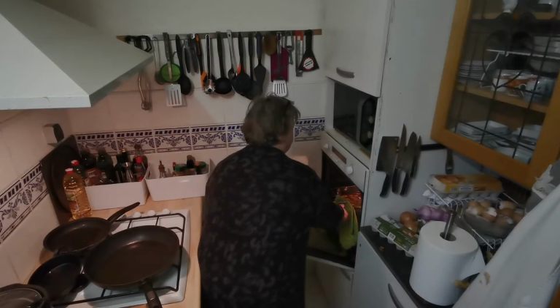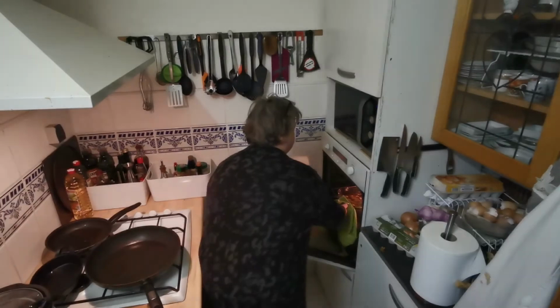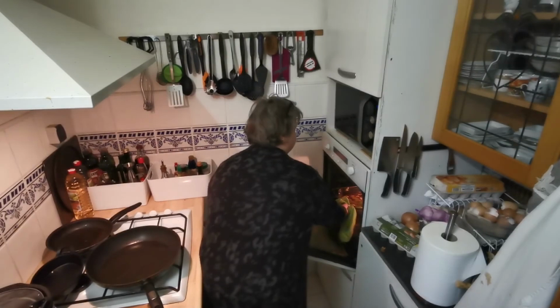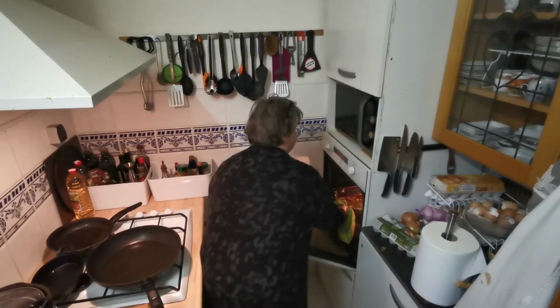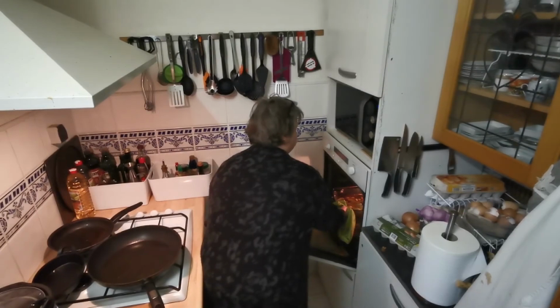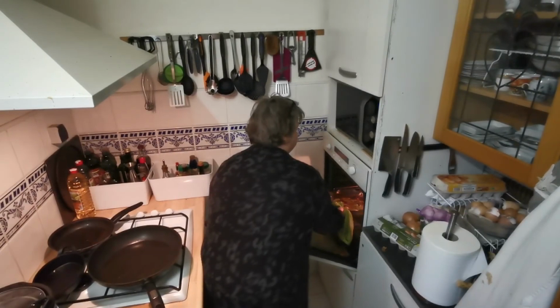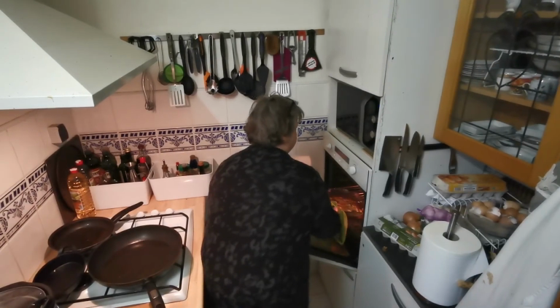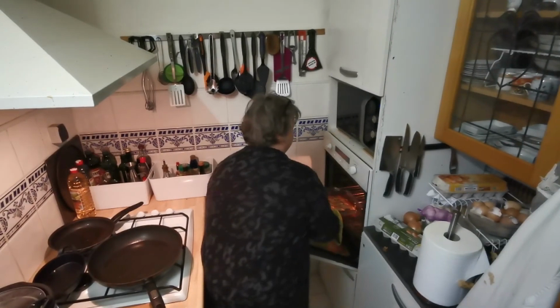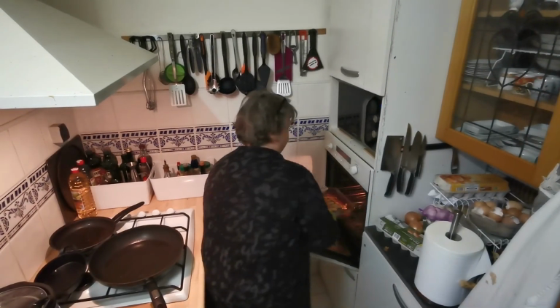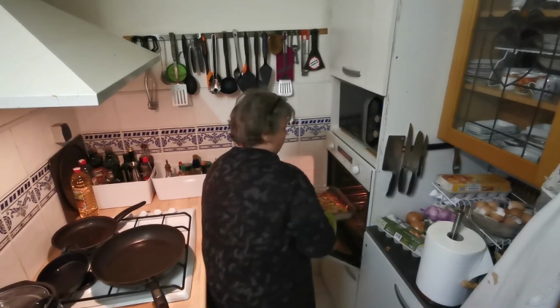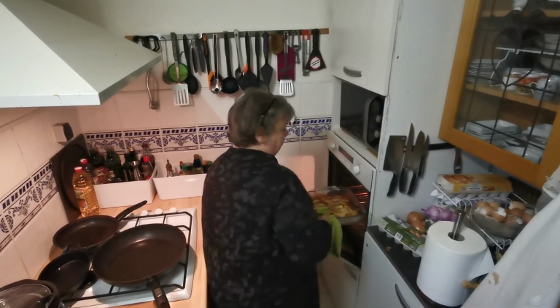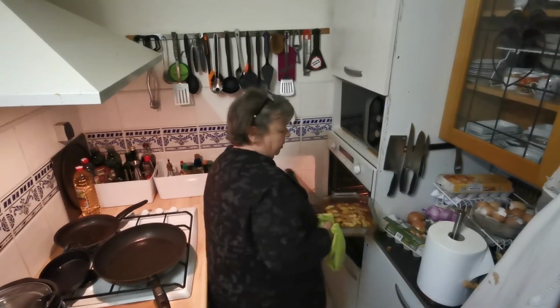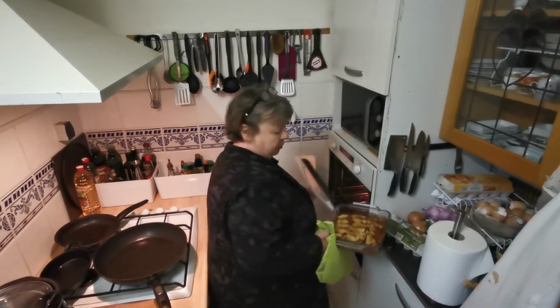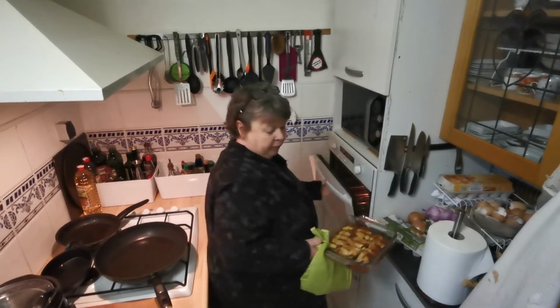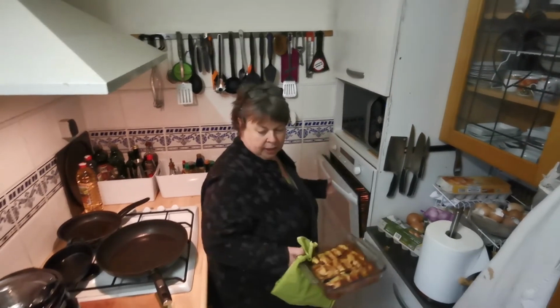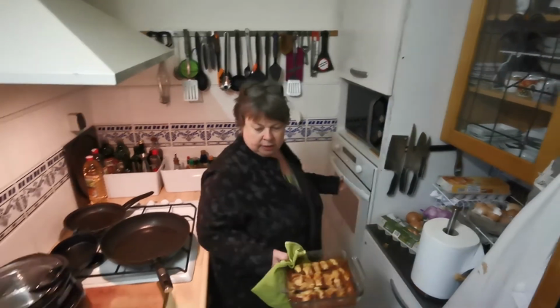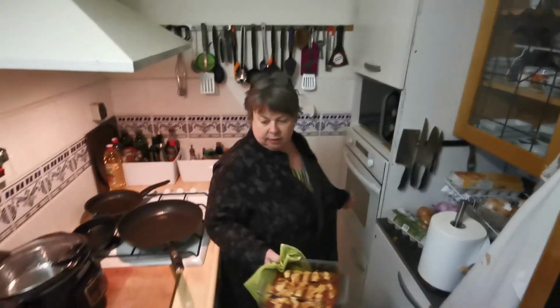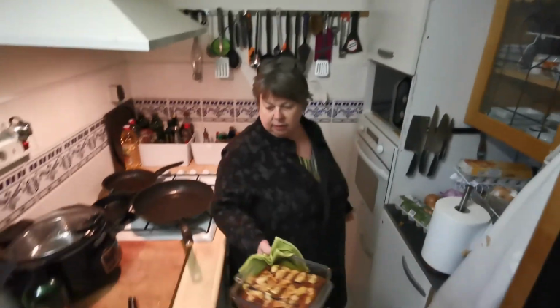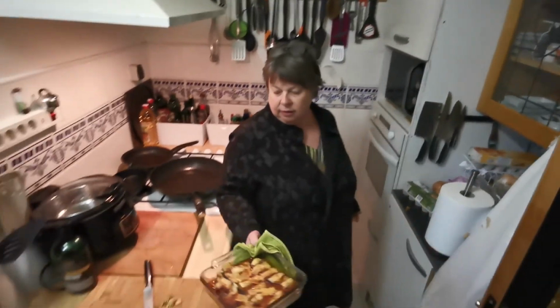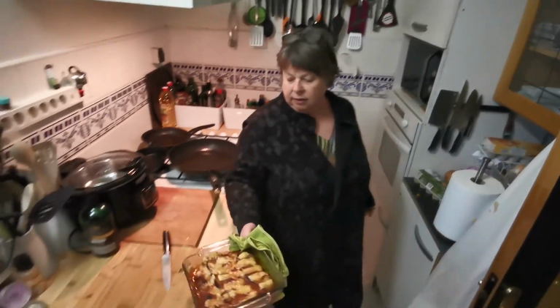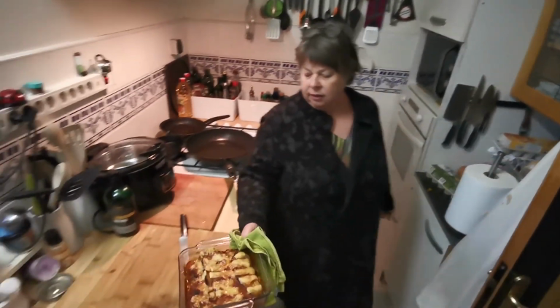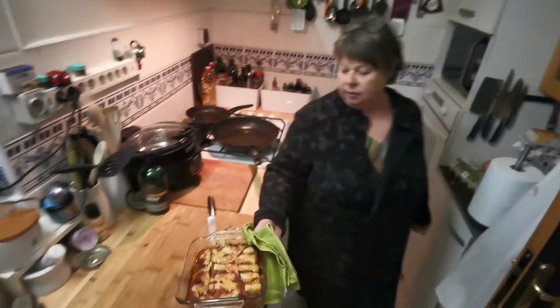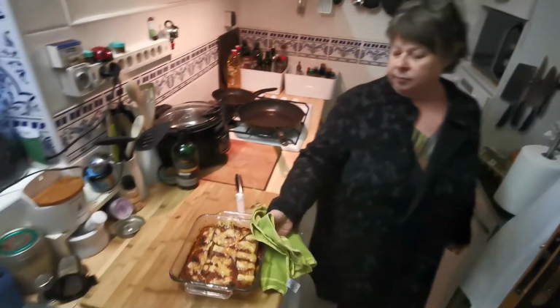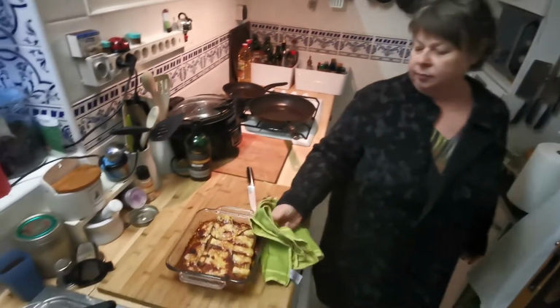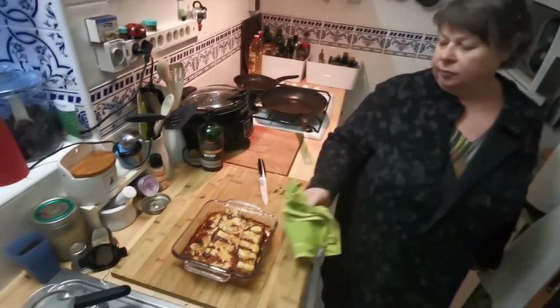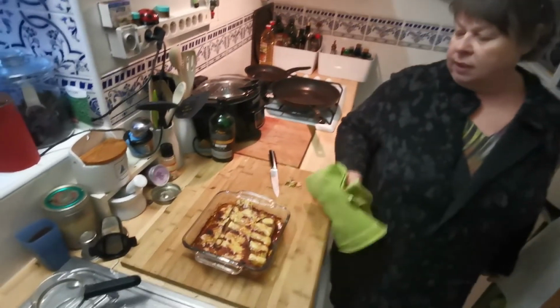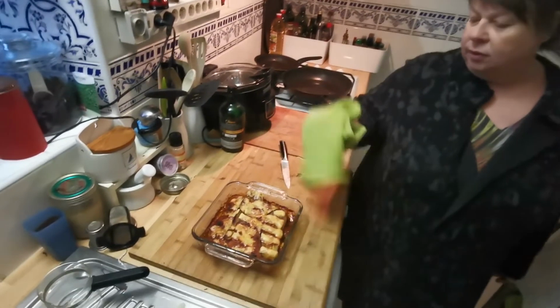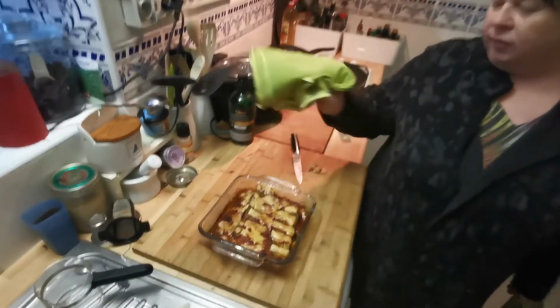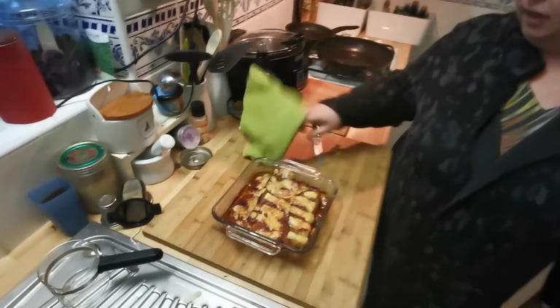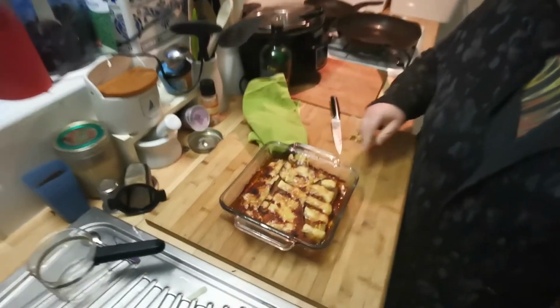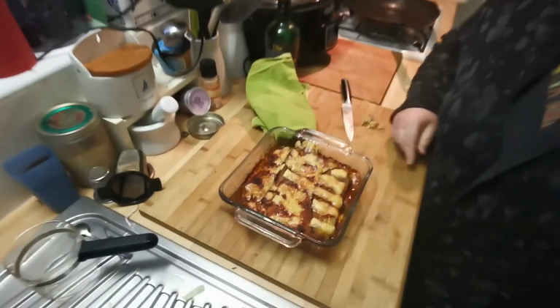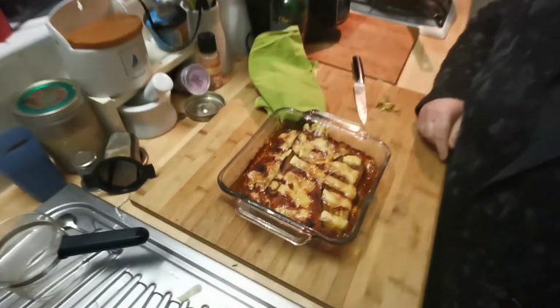This looks nice. This looks very nice indeed.